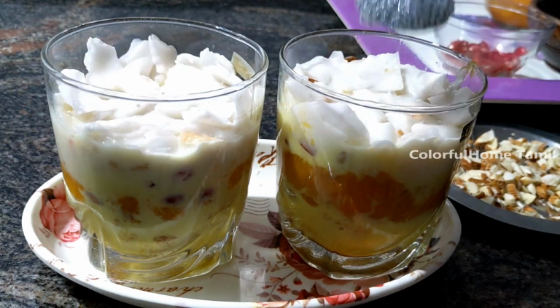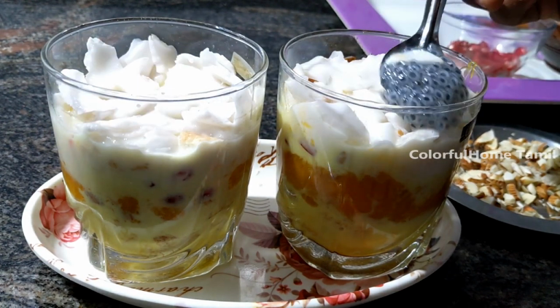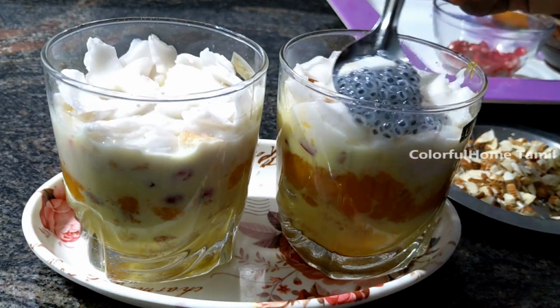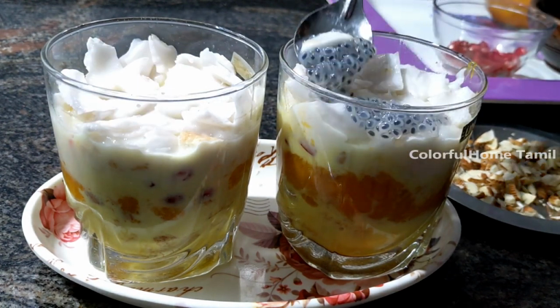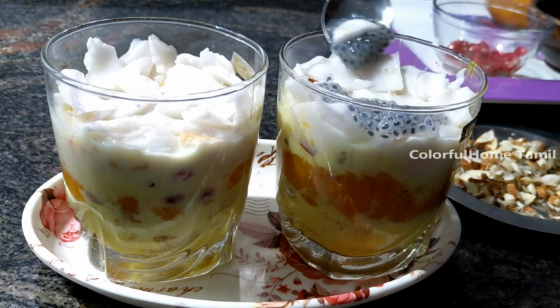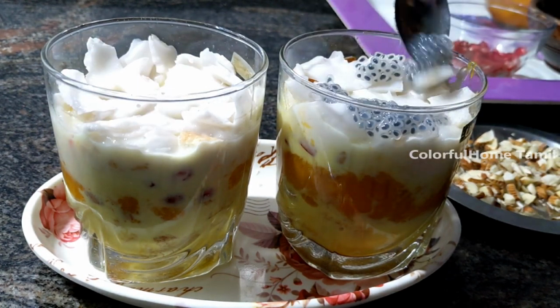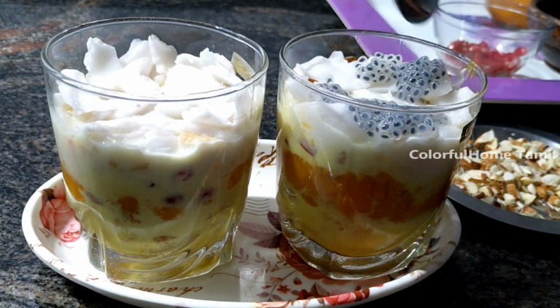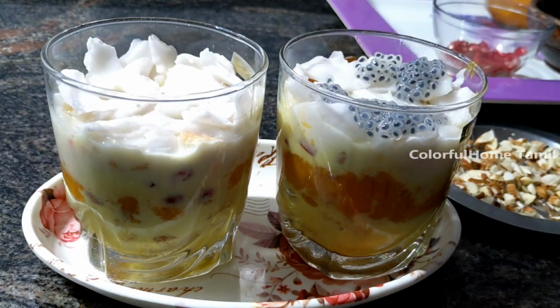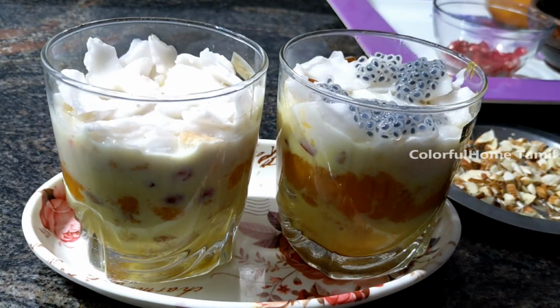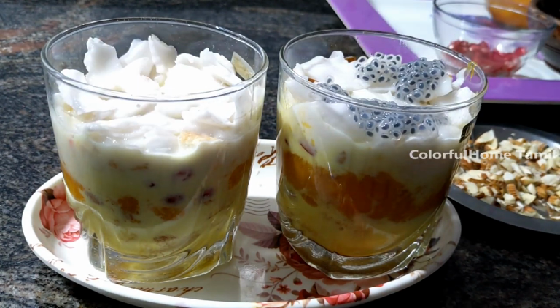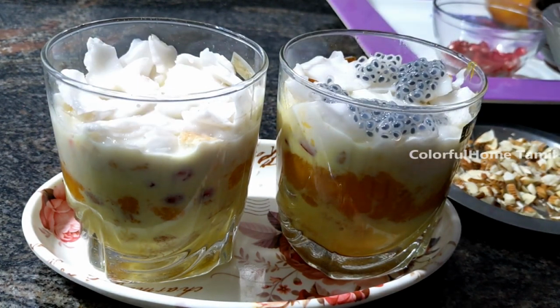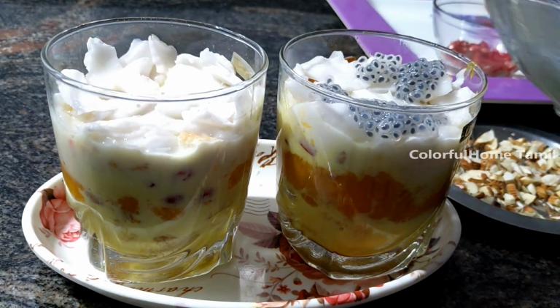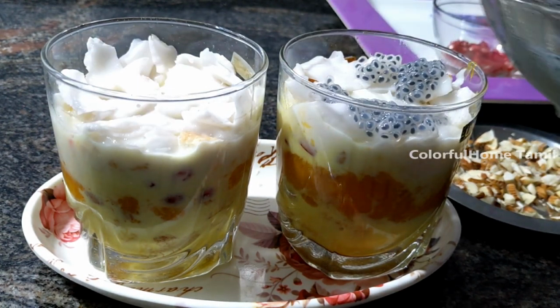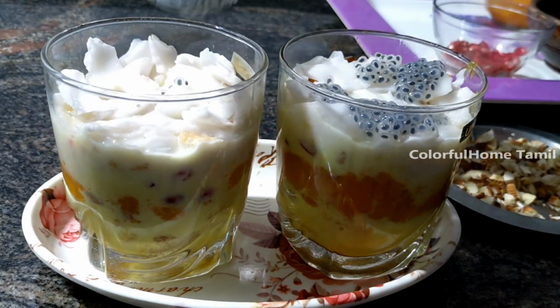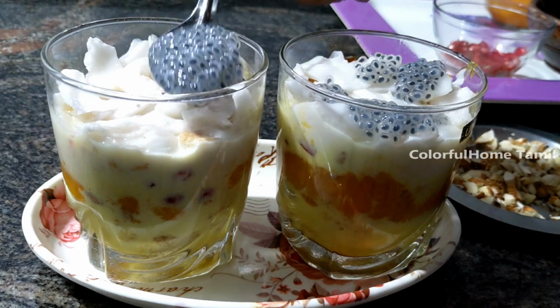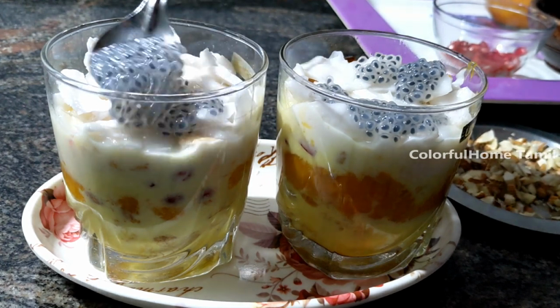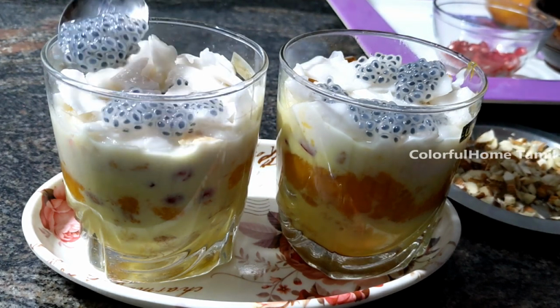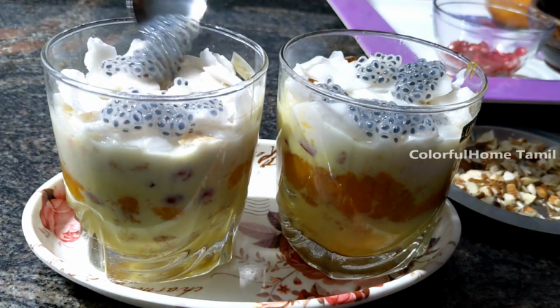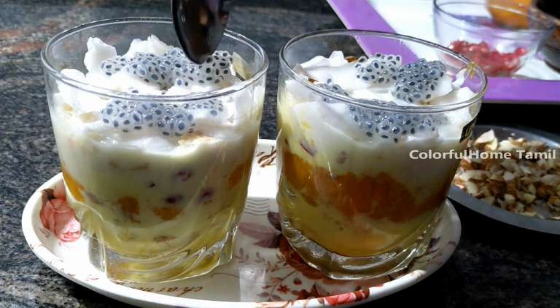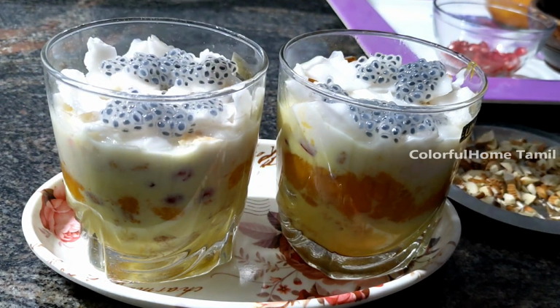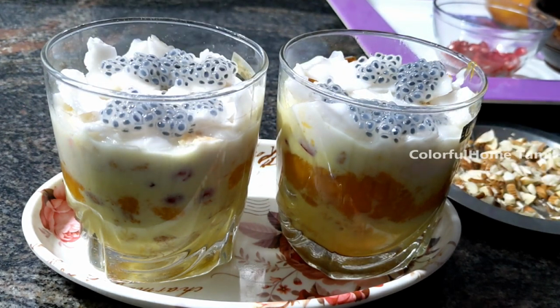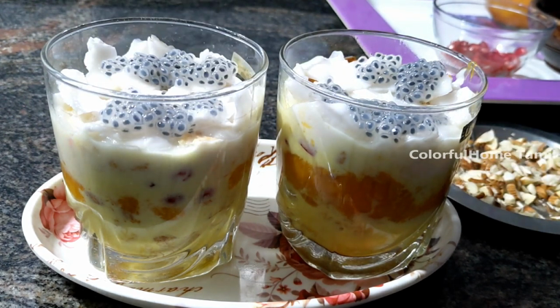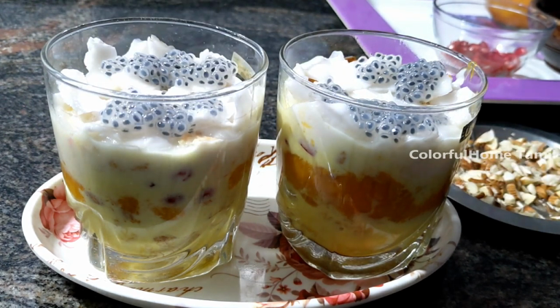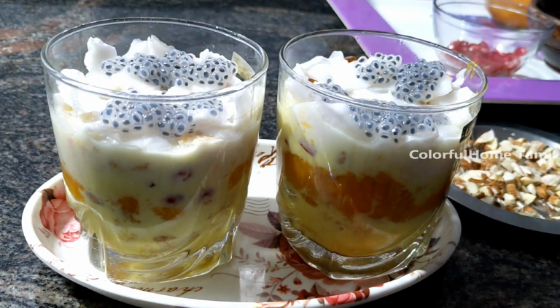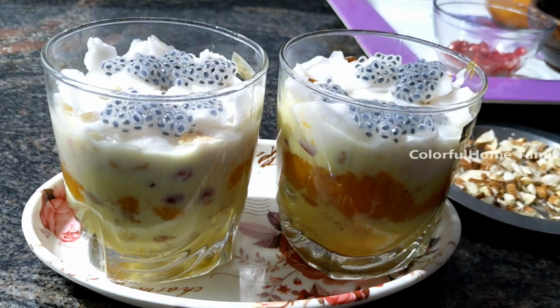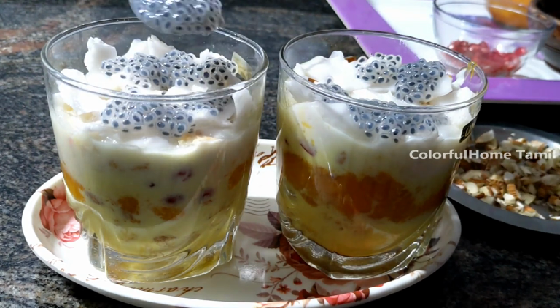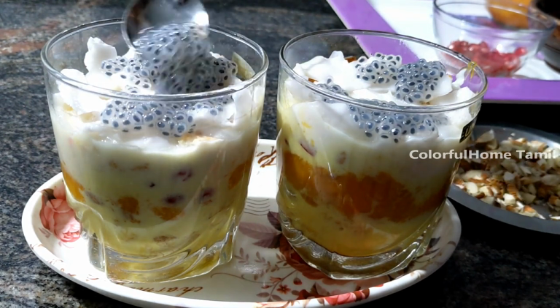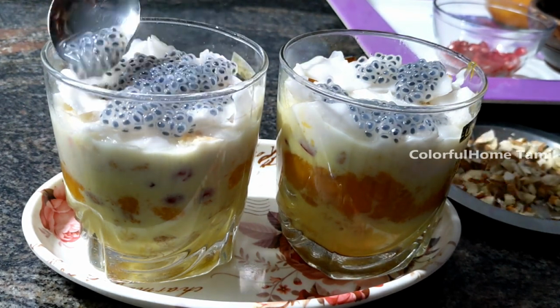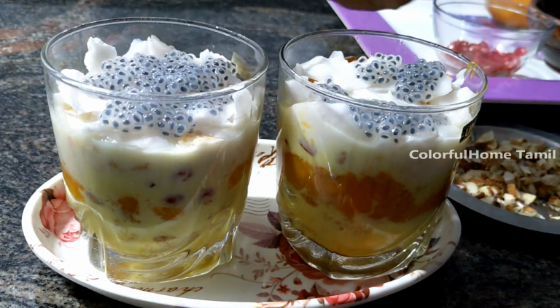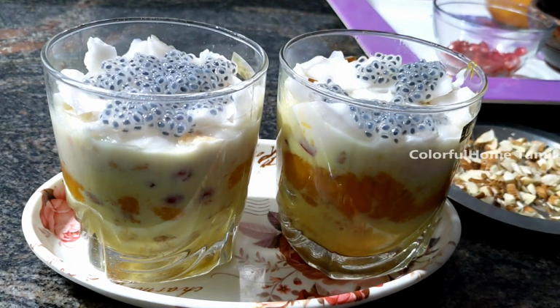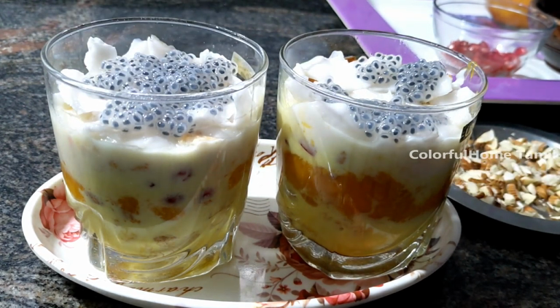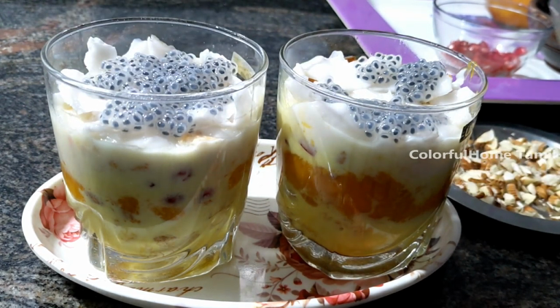Add some subja seeds, add a lot of subja seeds.